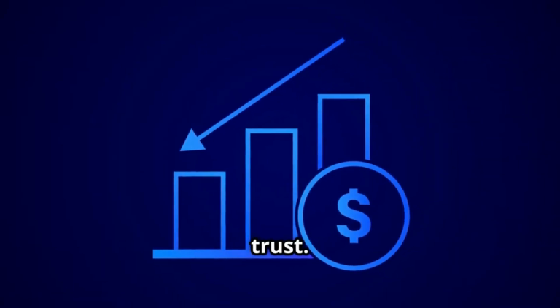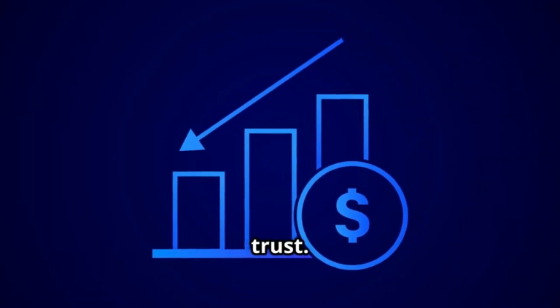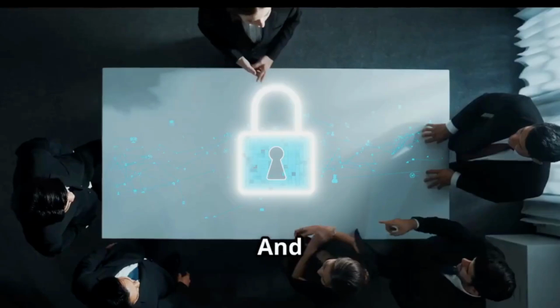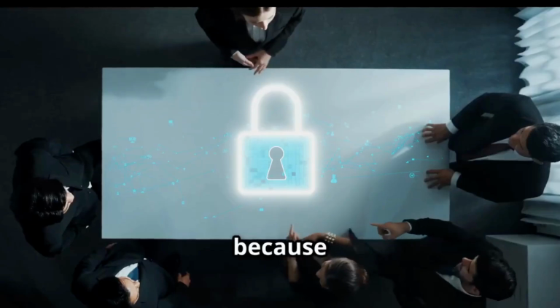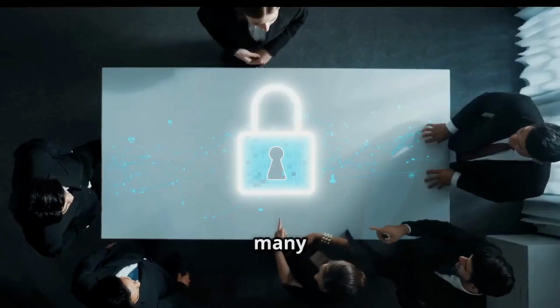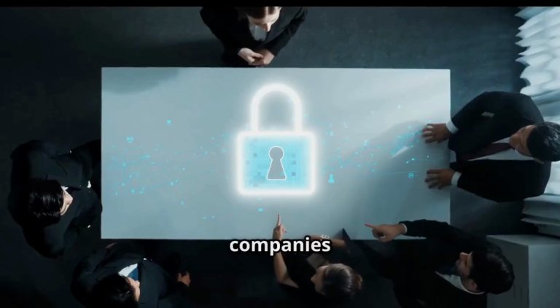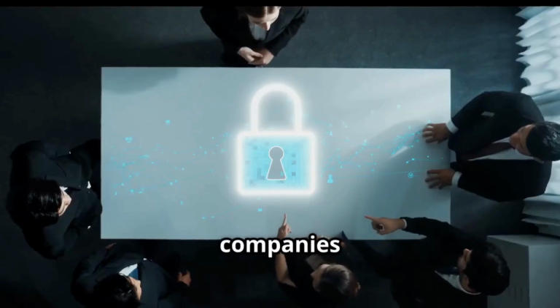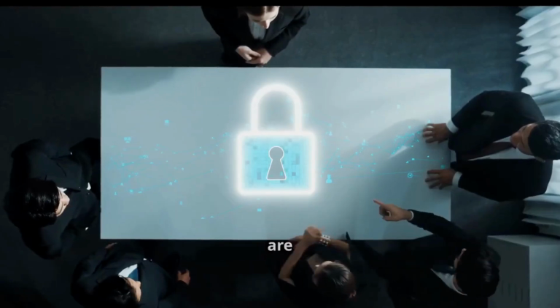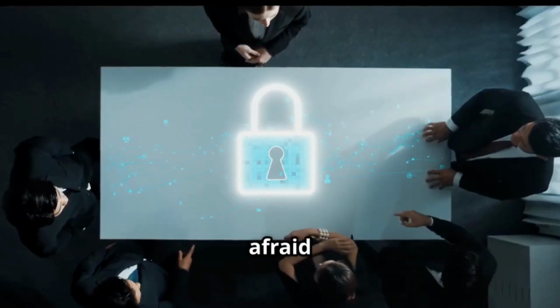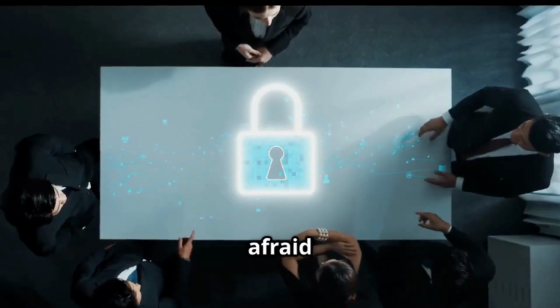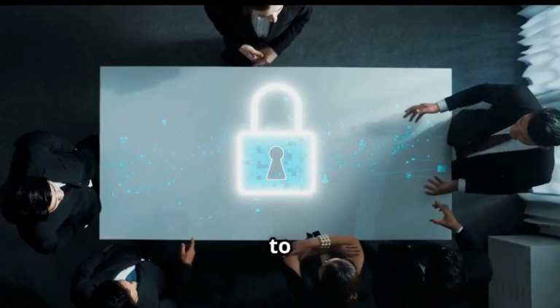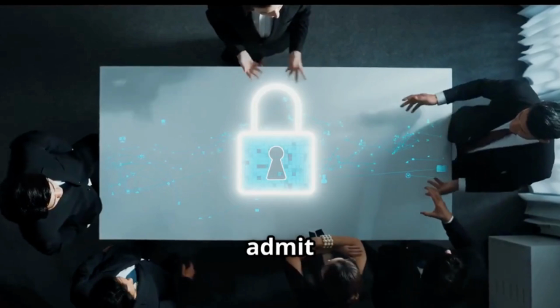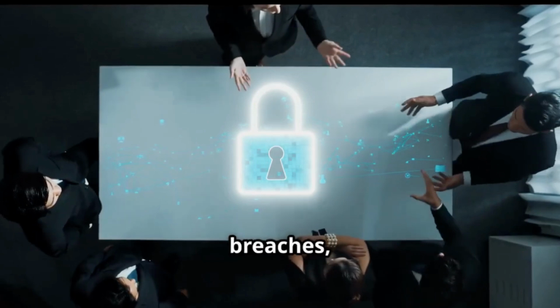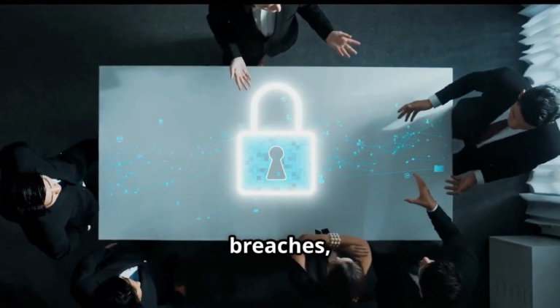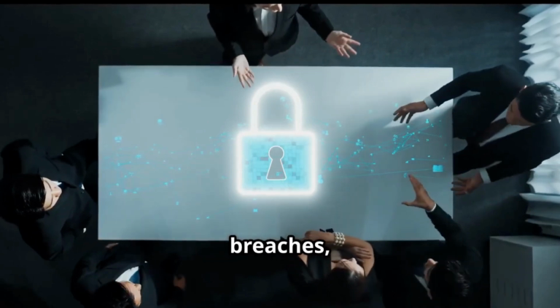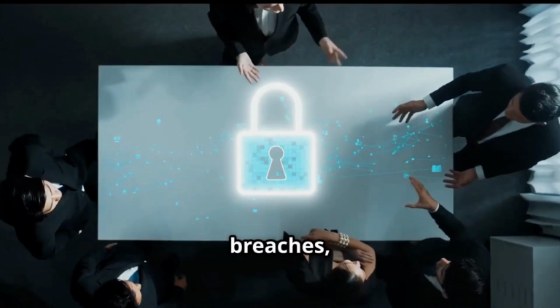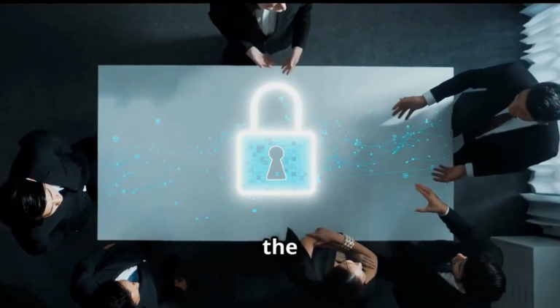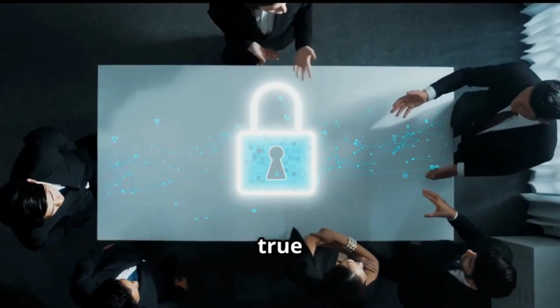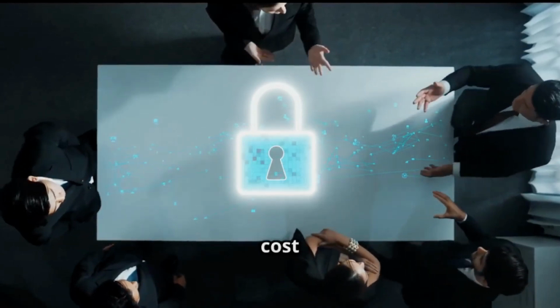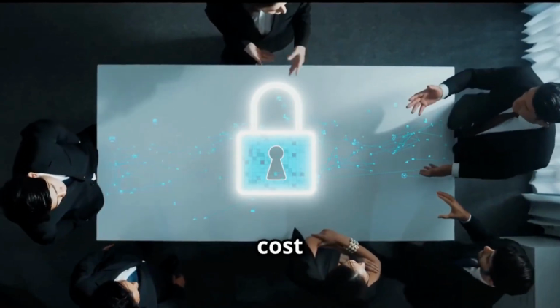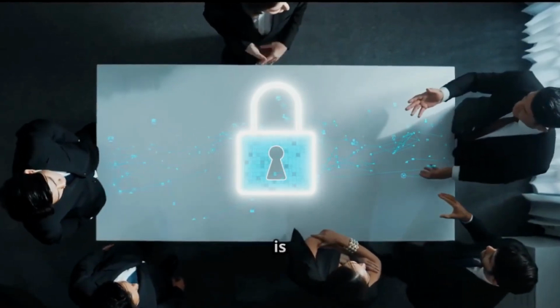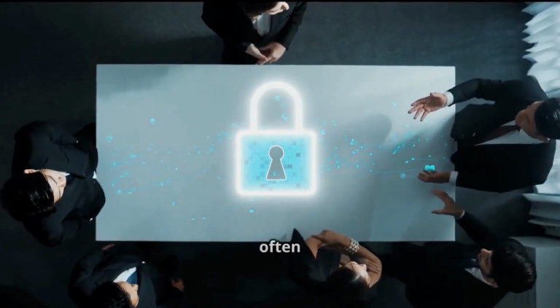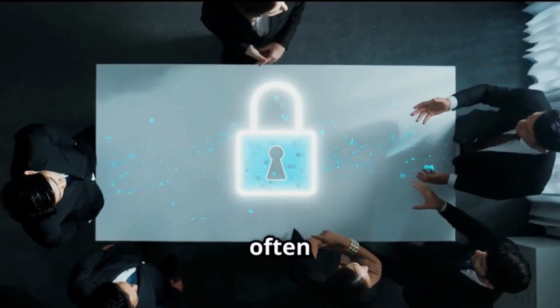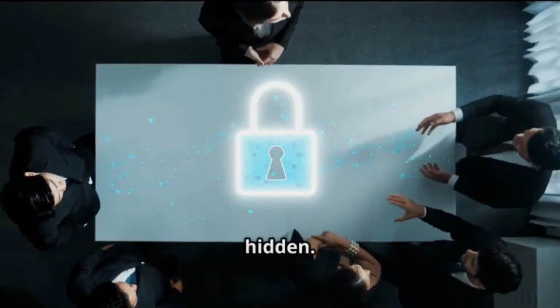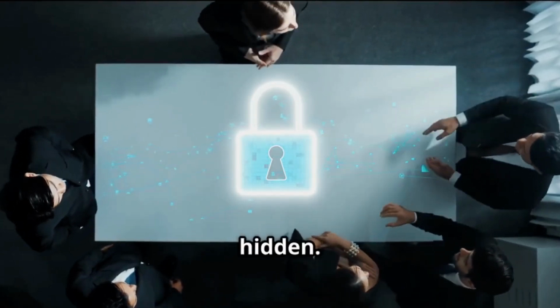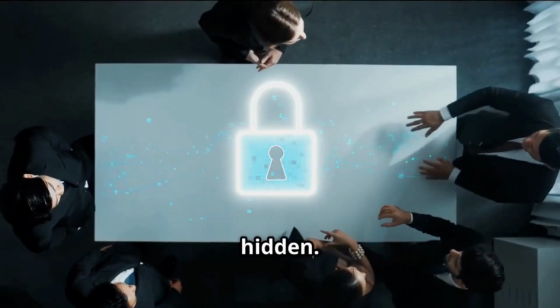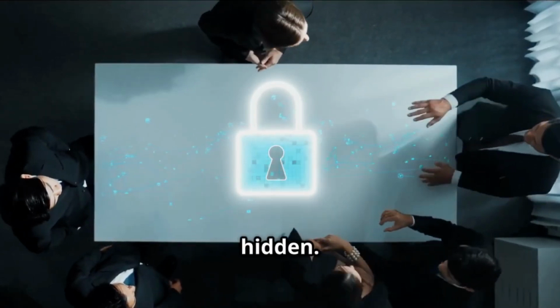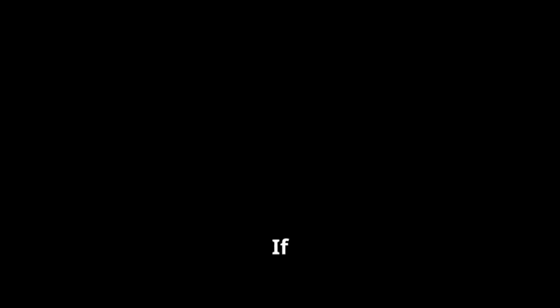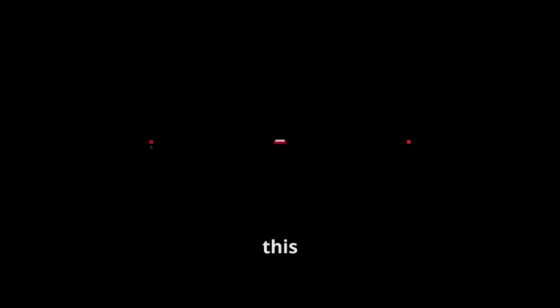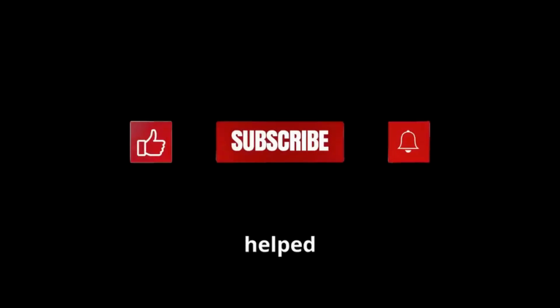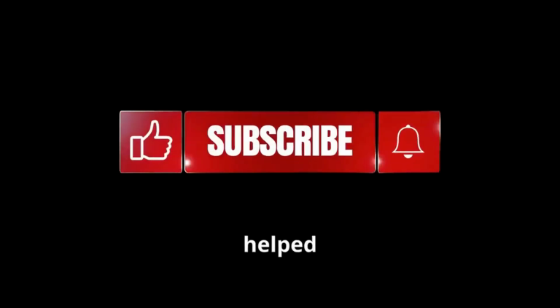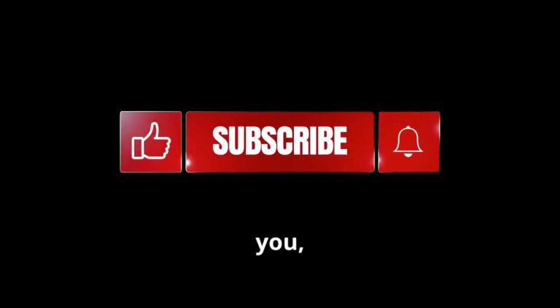These threats can cause millions in damages and break customer trust. Because many companies are afraid to admit breaches, the true cost is often hidden.